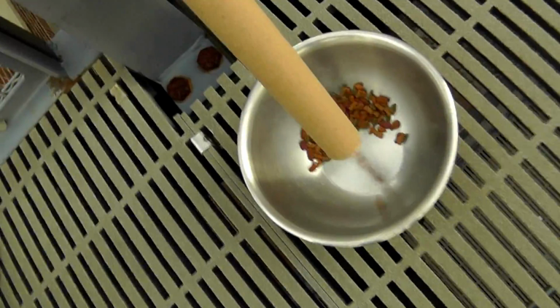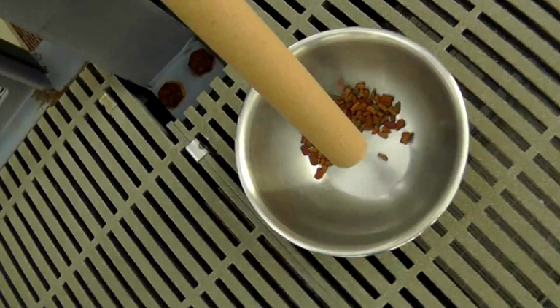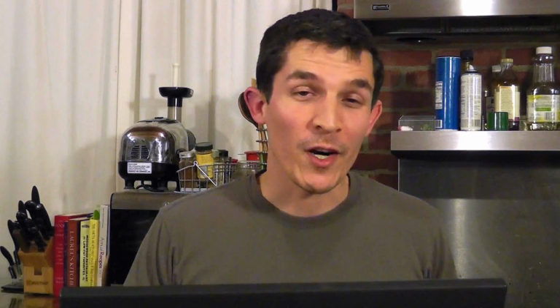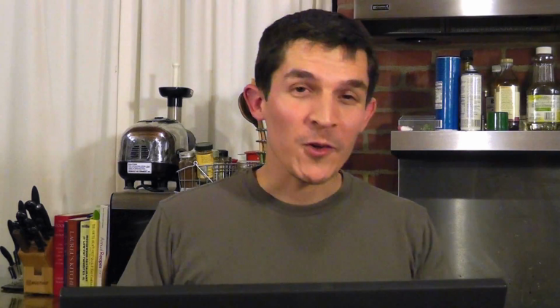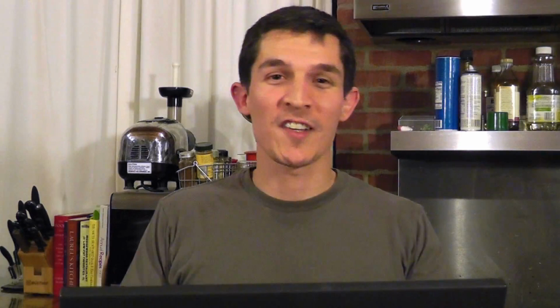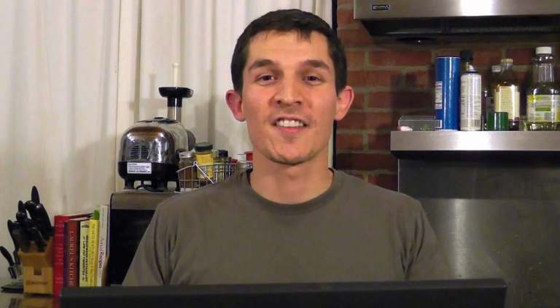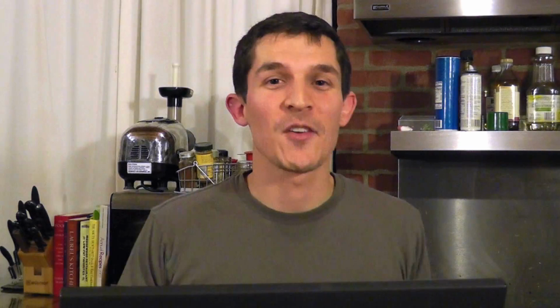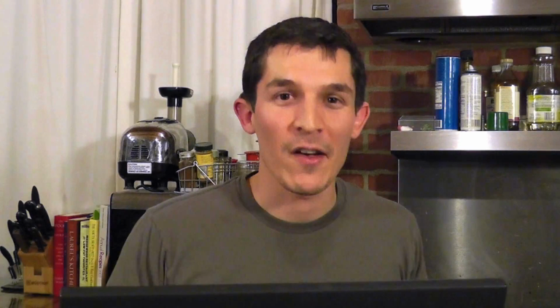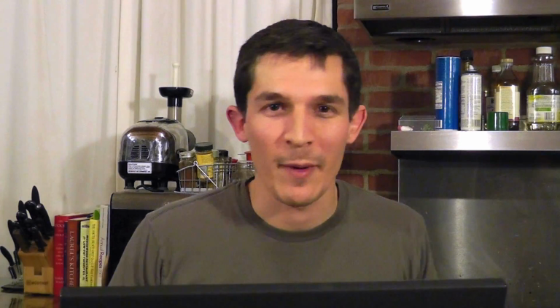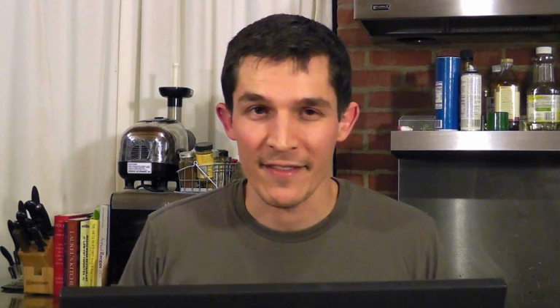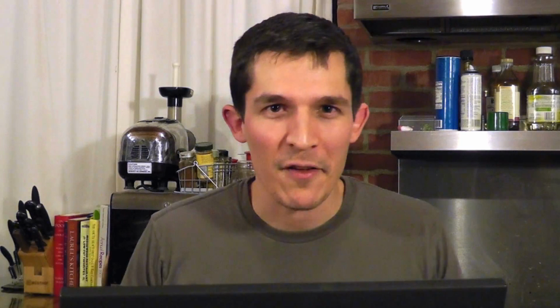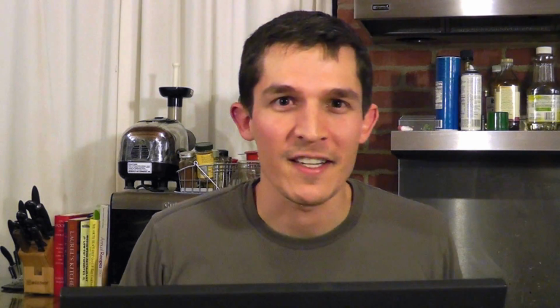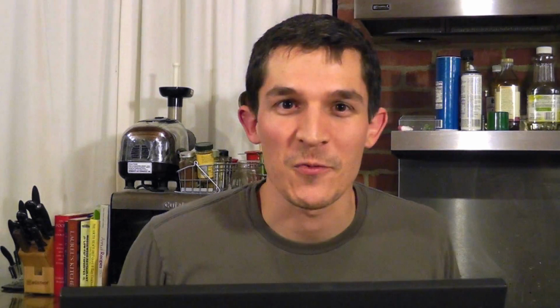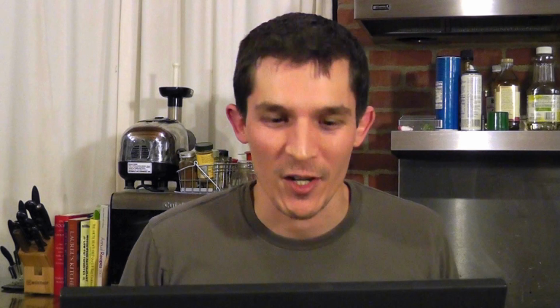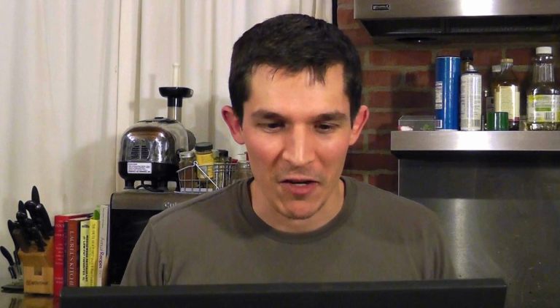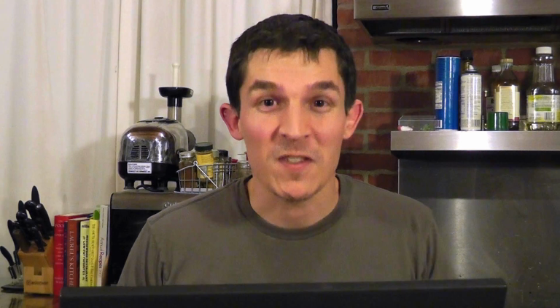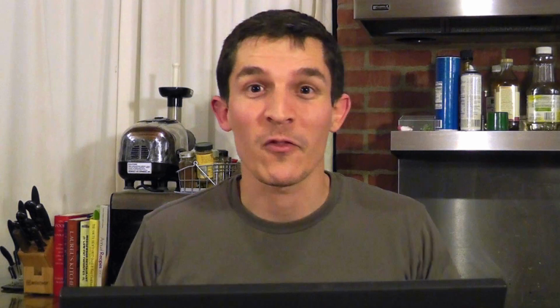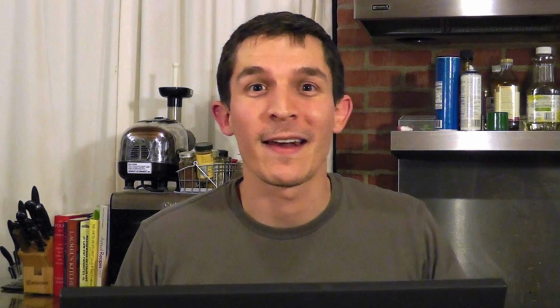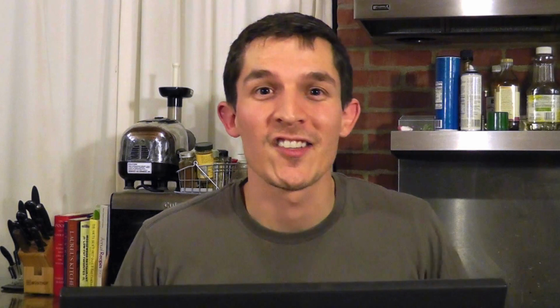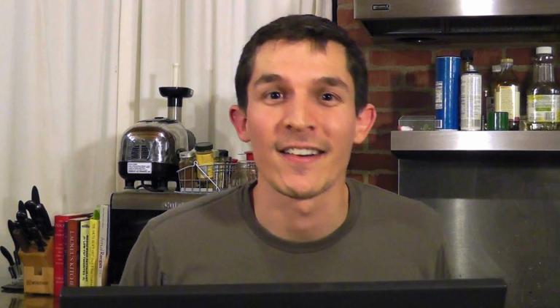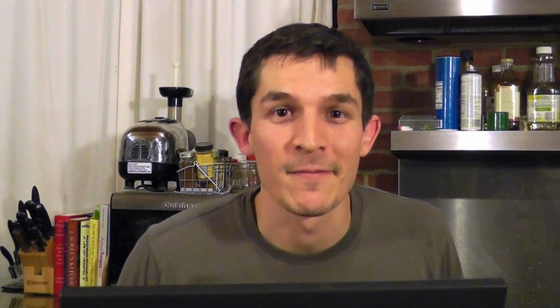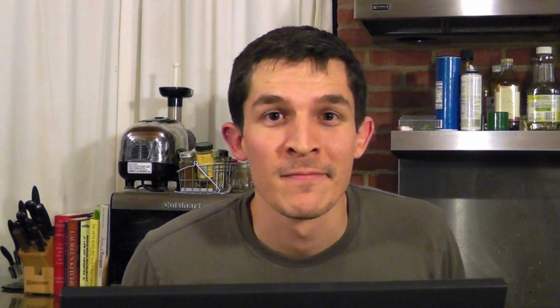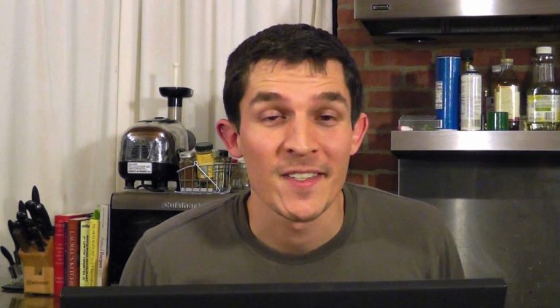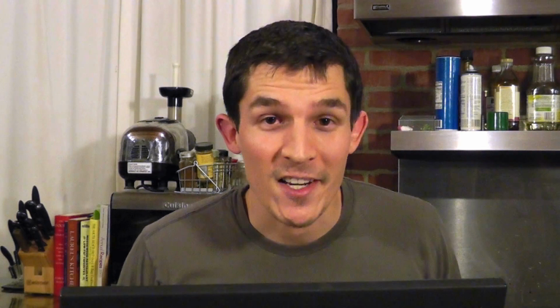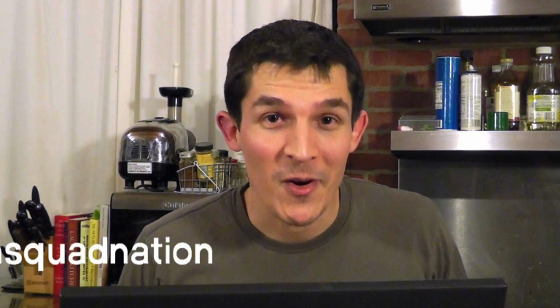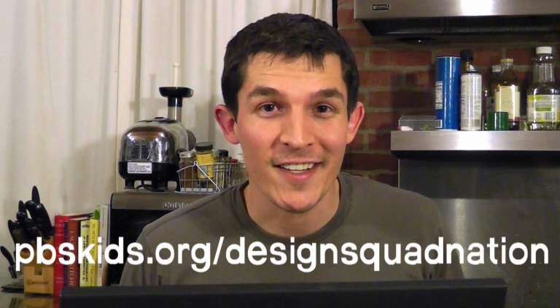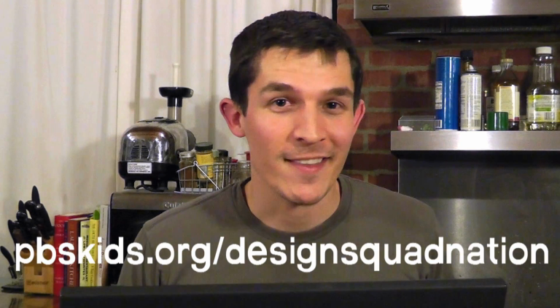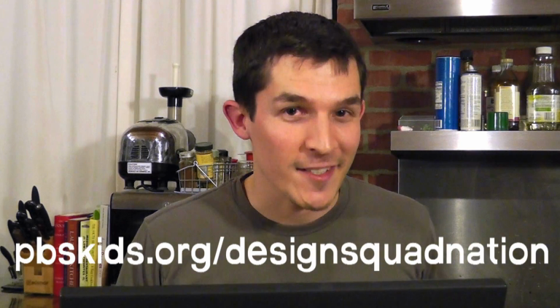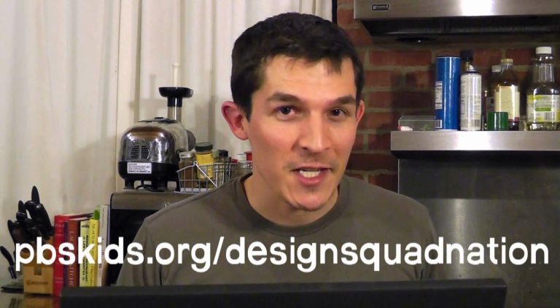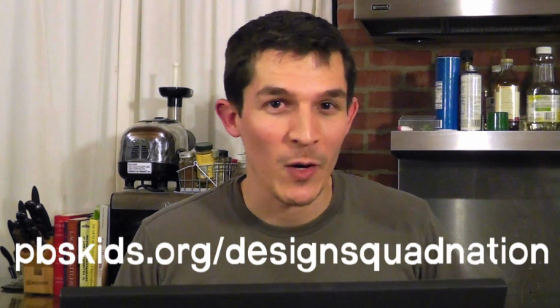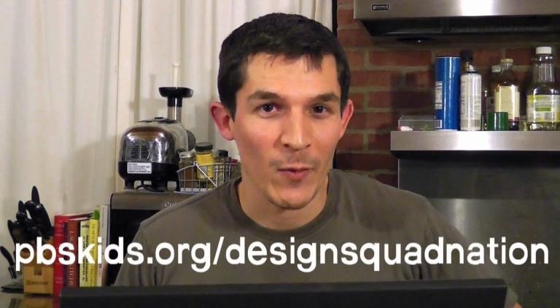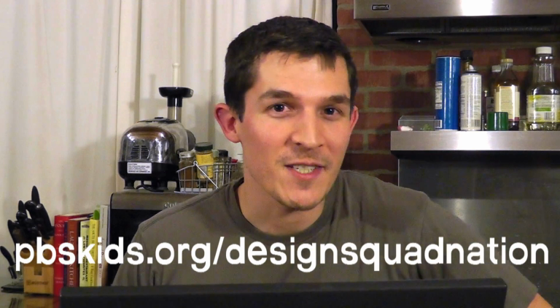What other questions do you have about how things work or stuff about engineering? Send them on in to the Design Squad website.